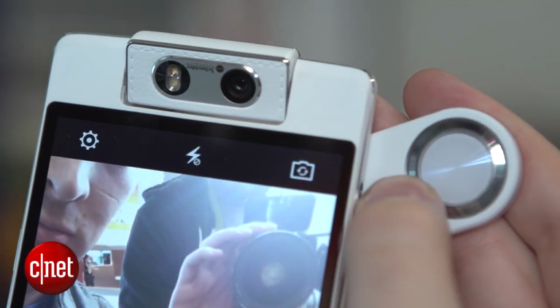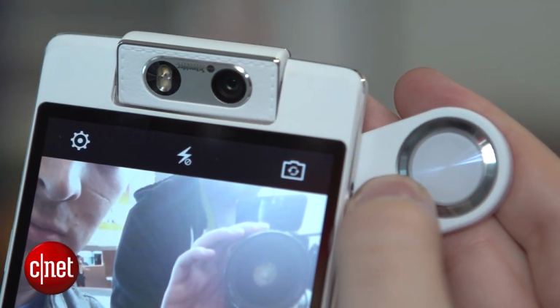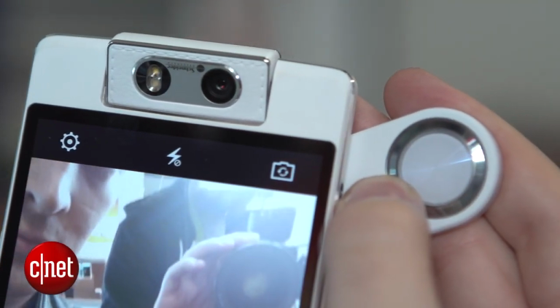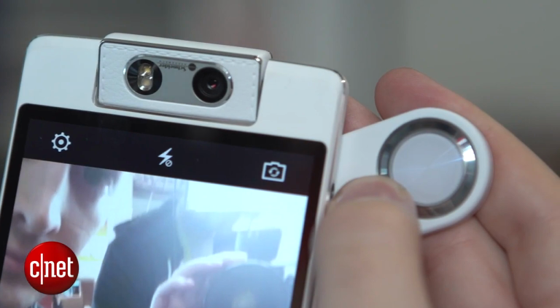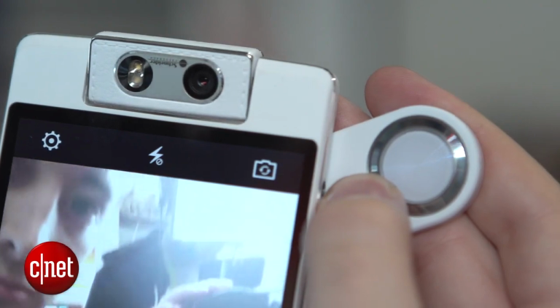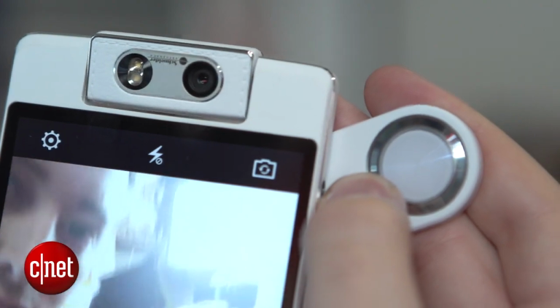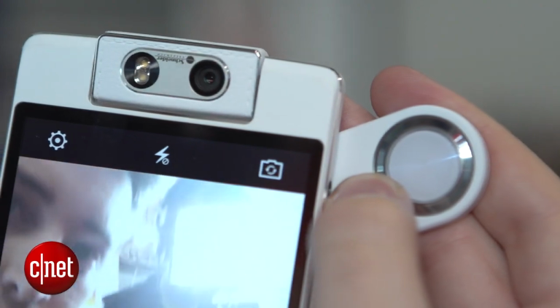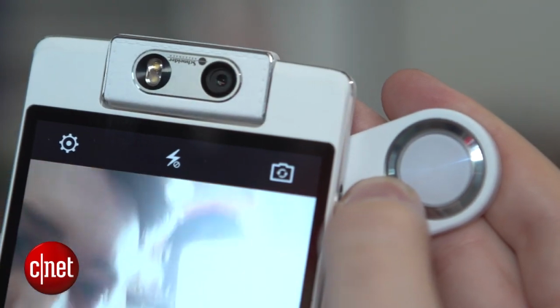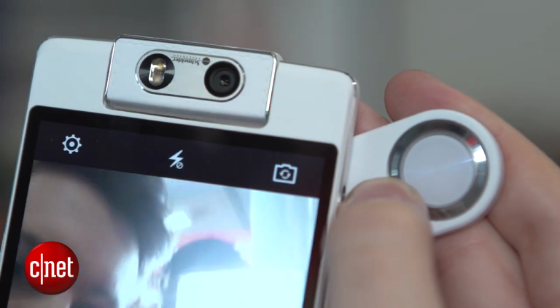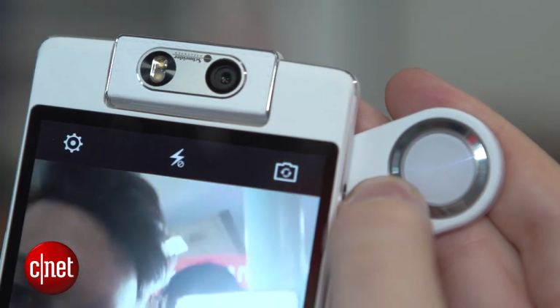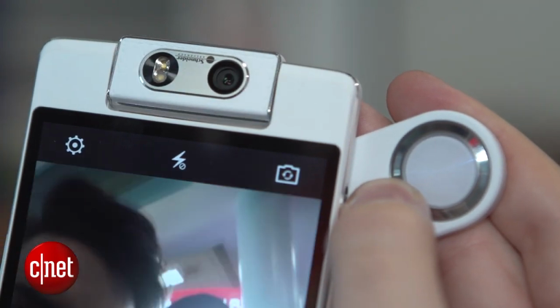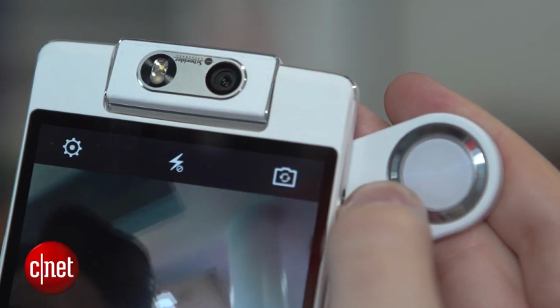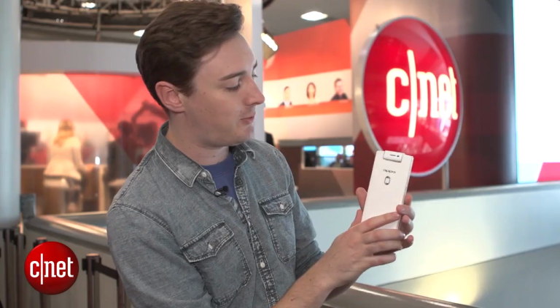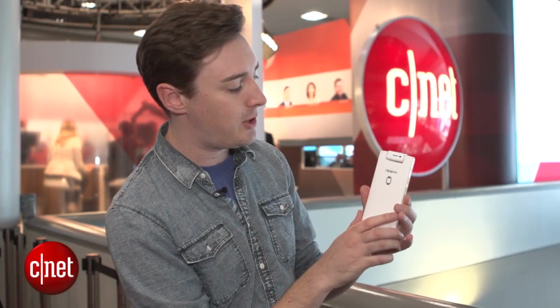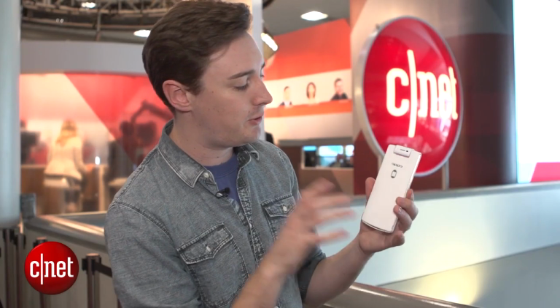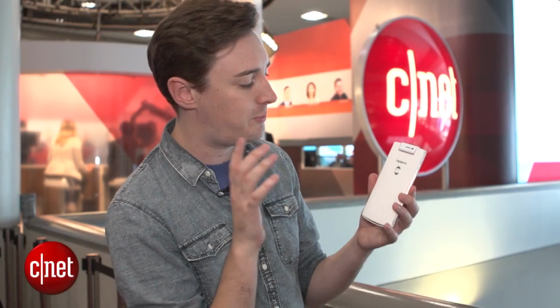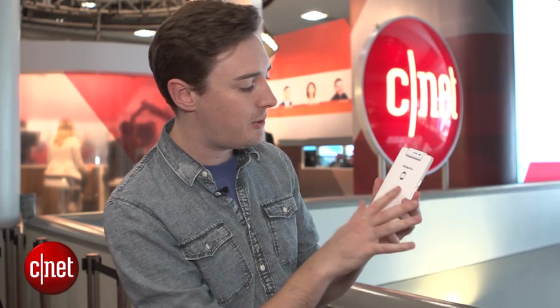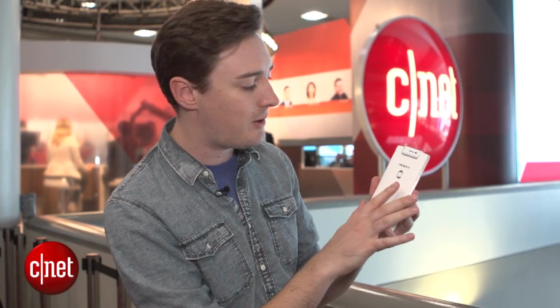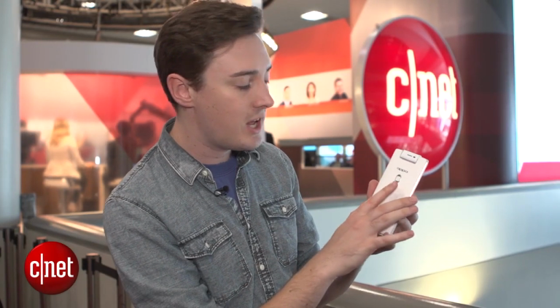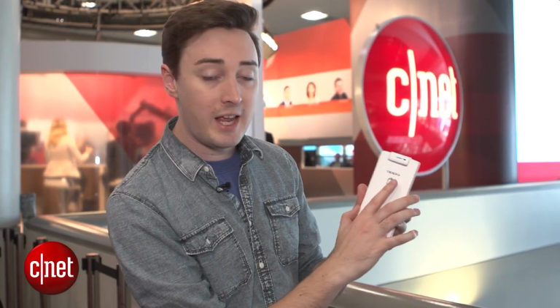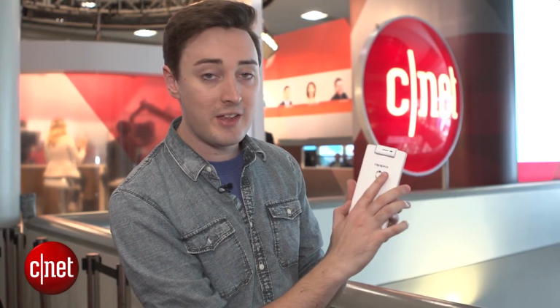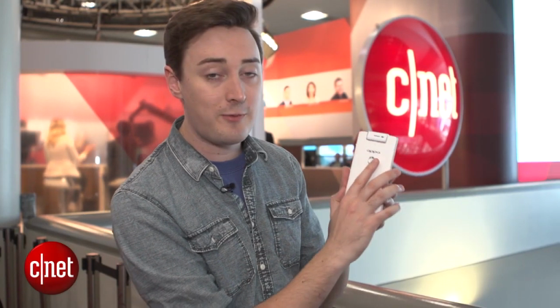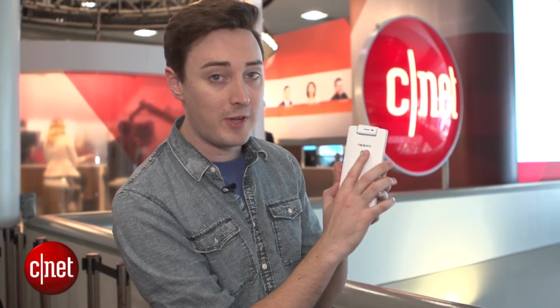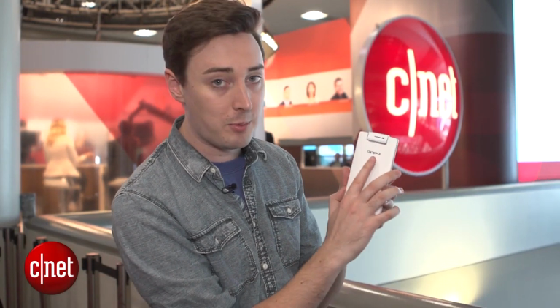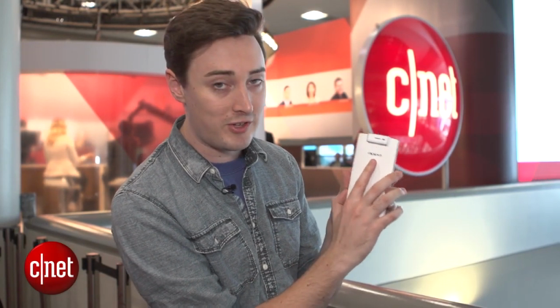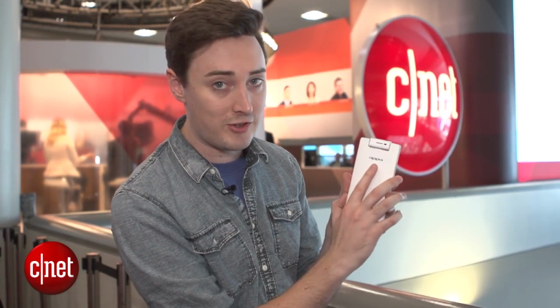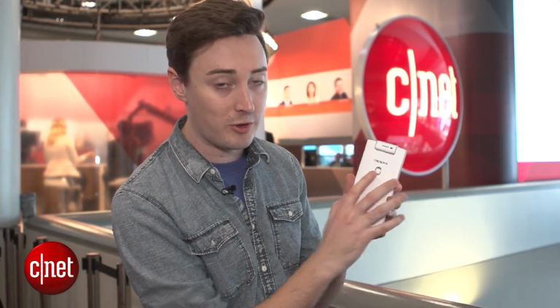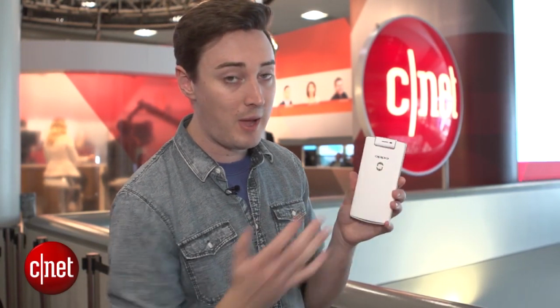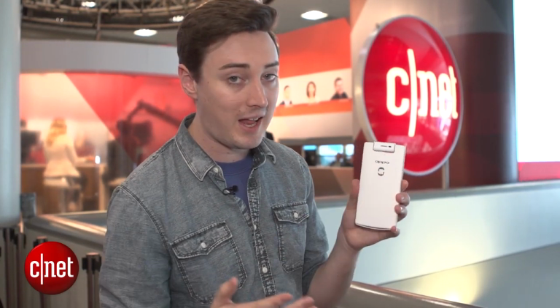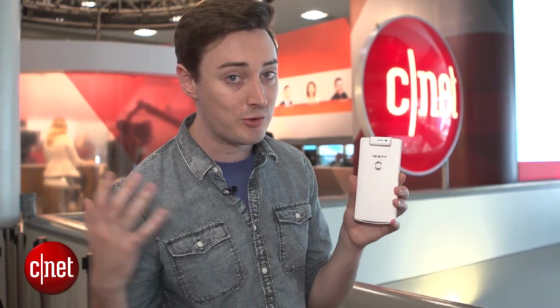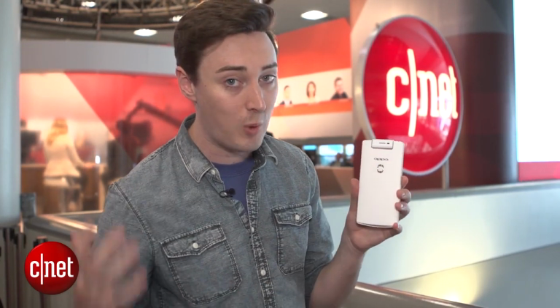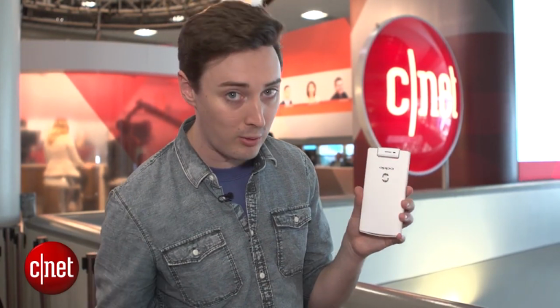Apart from the cool camera, there's something else interesting about this phone. If you spin it around, it has a fingerprint sensor on the back as well.